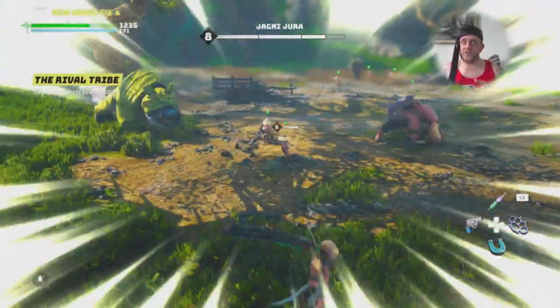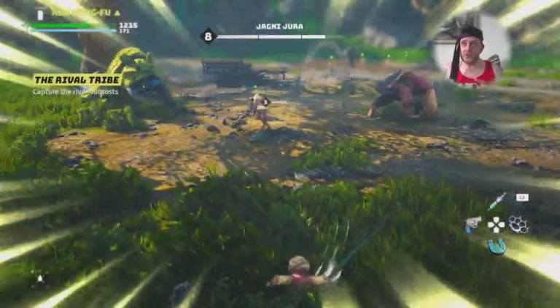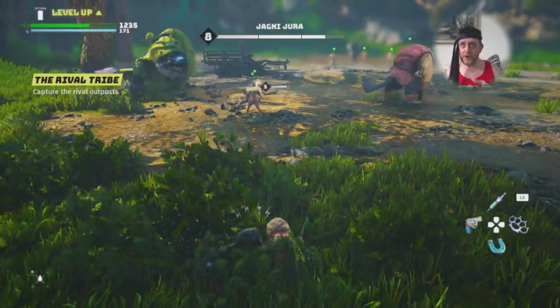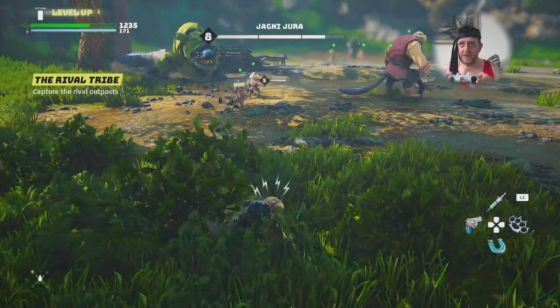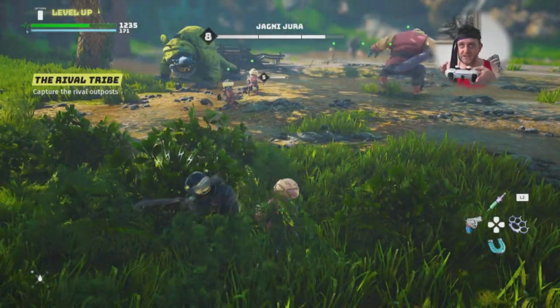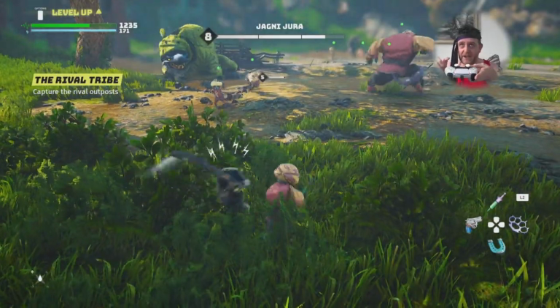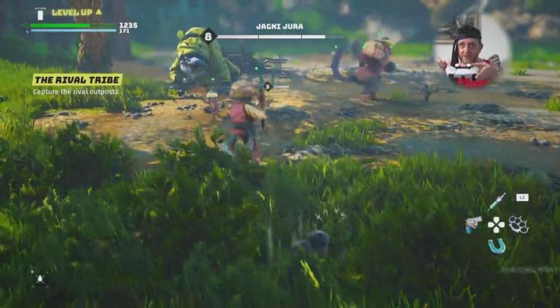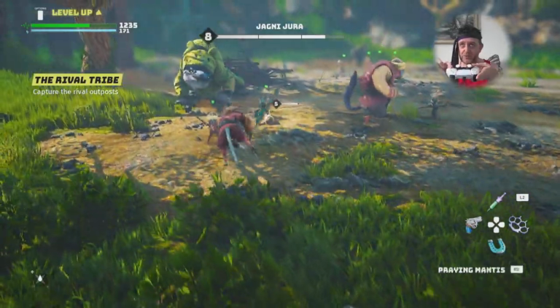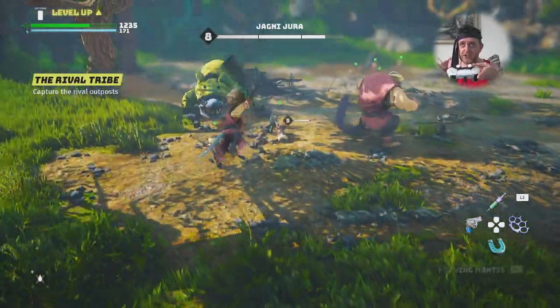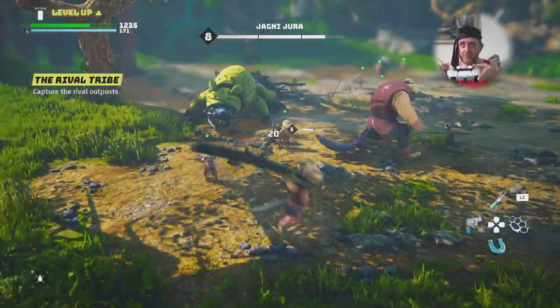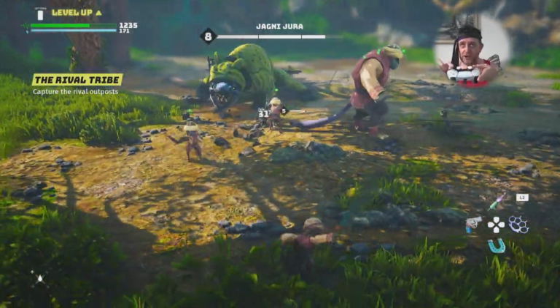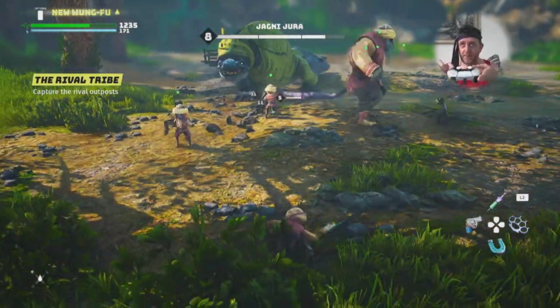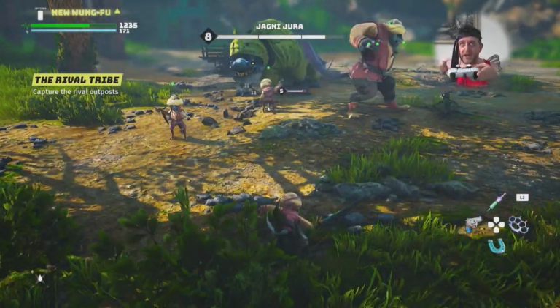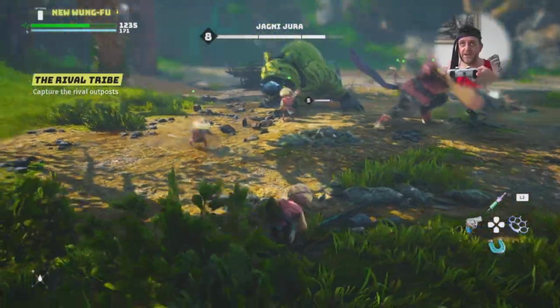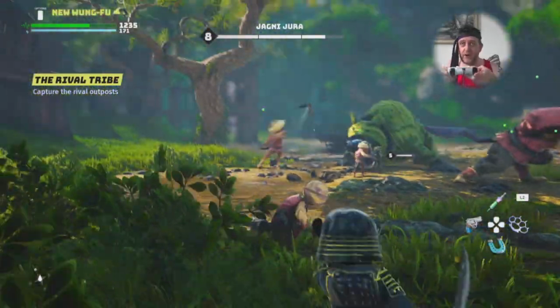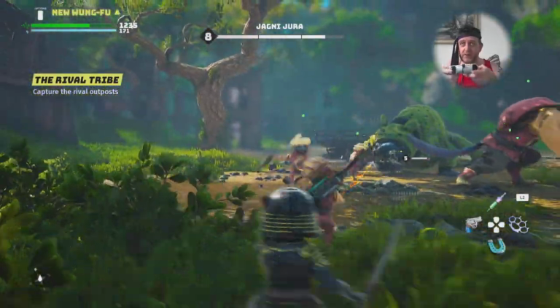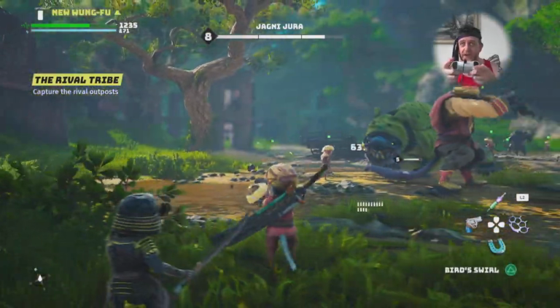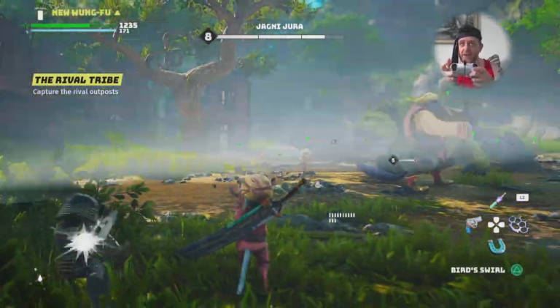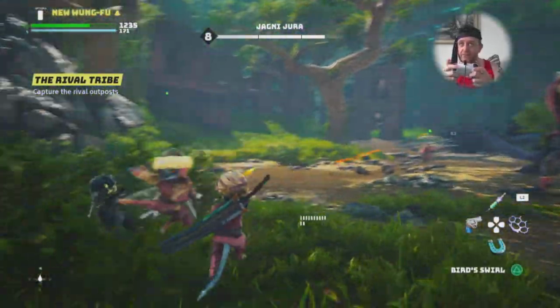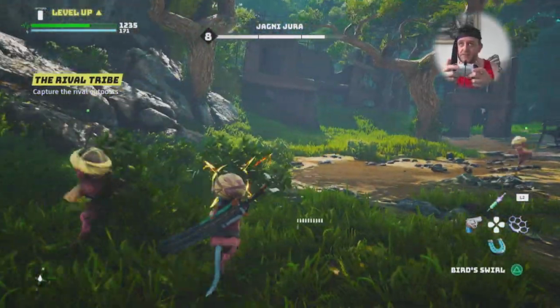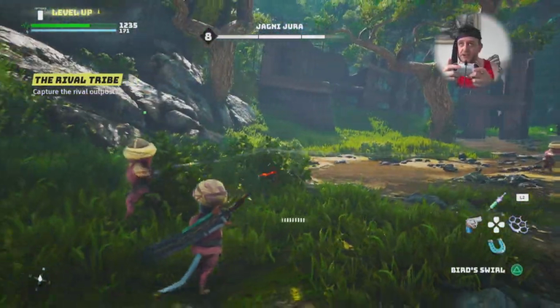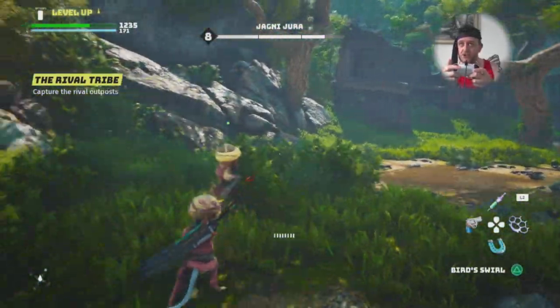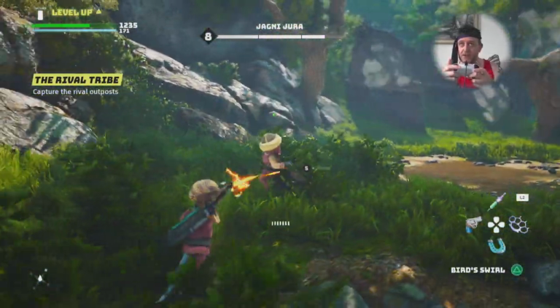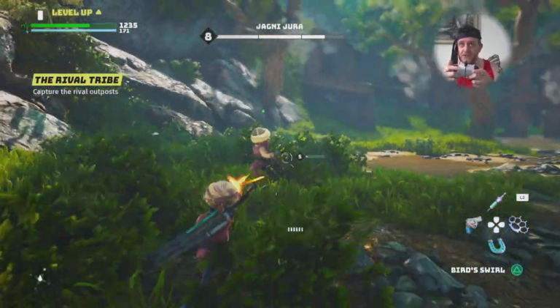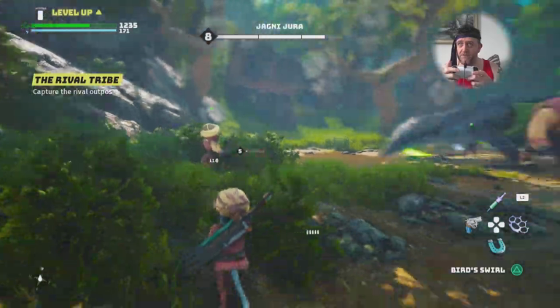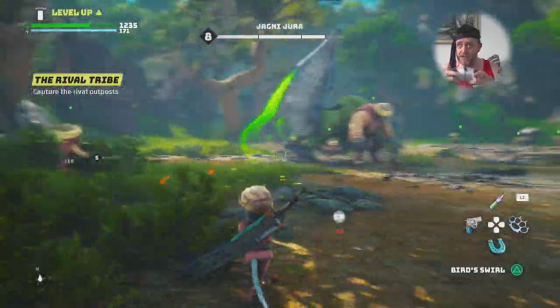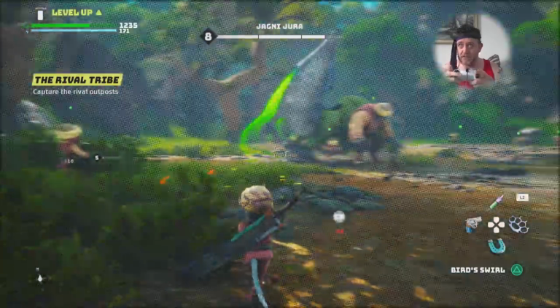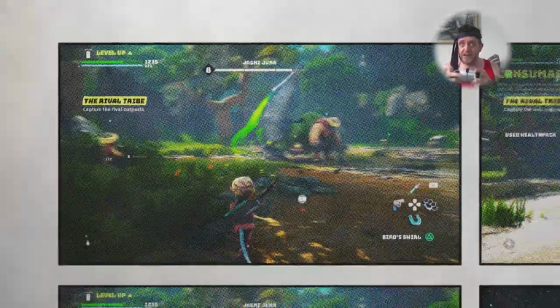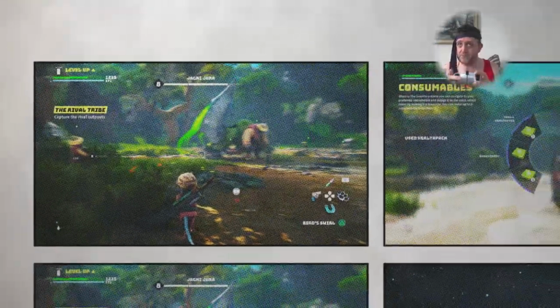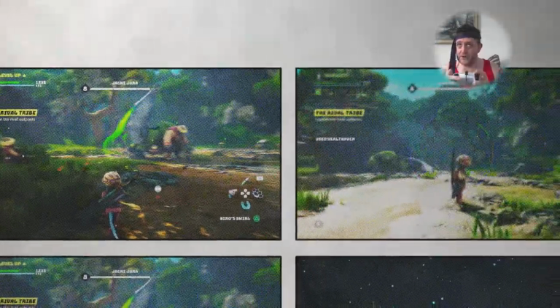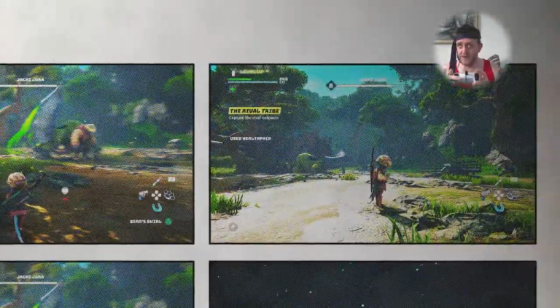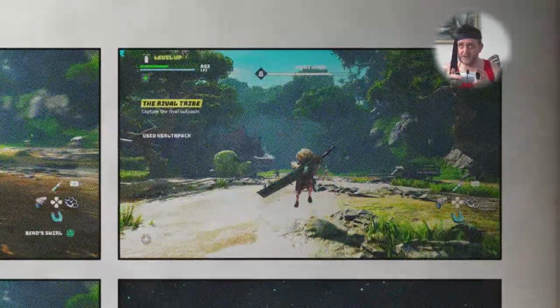To do praying mantis, you do a double jump, and then when you're in the air, press your shoot button for your gun. And that's praying mantis.